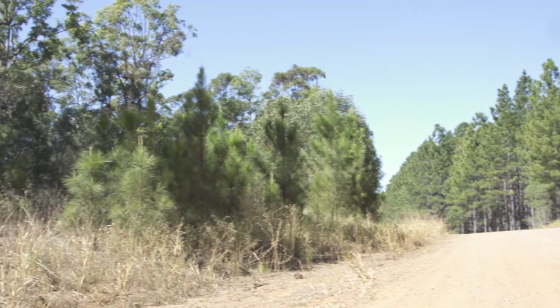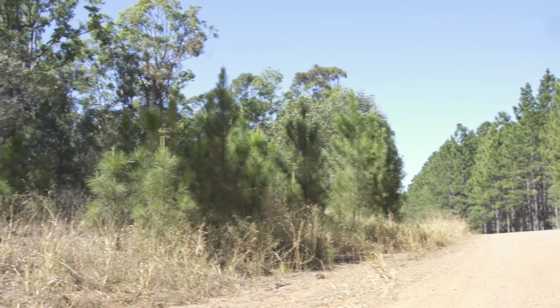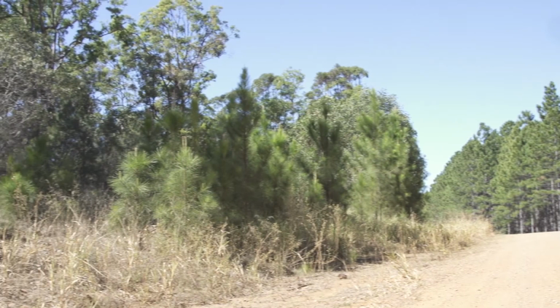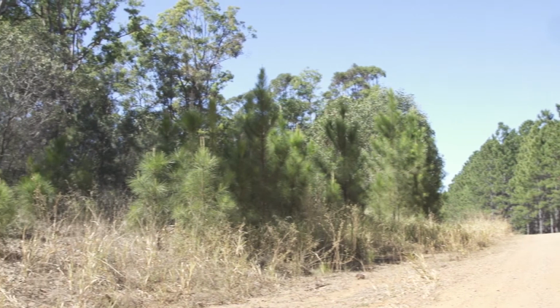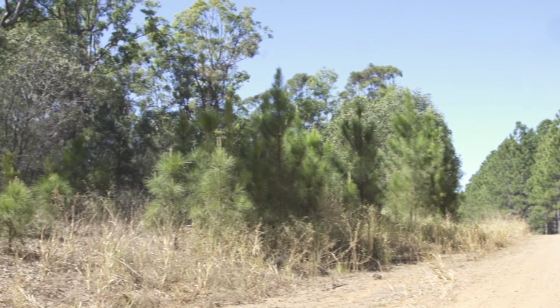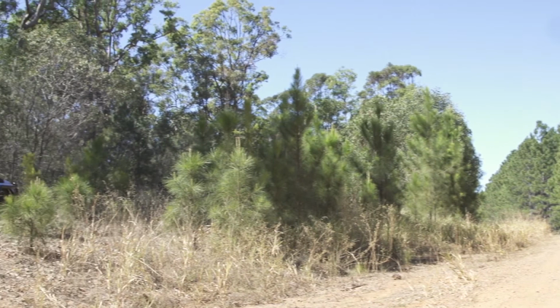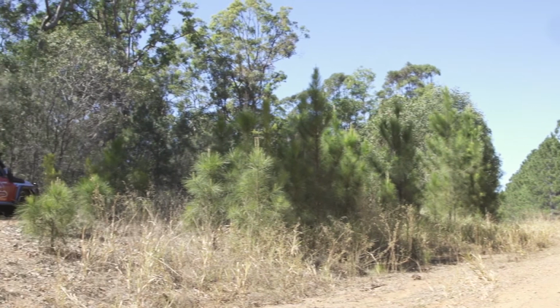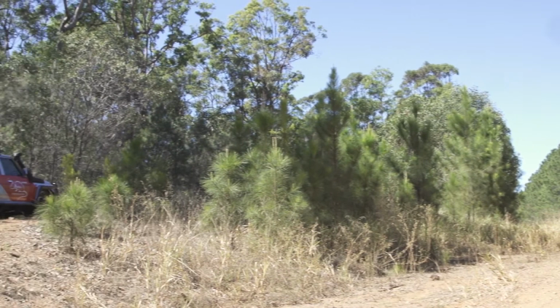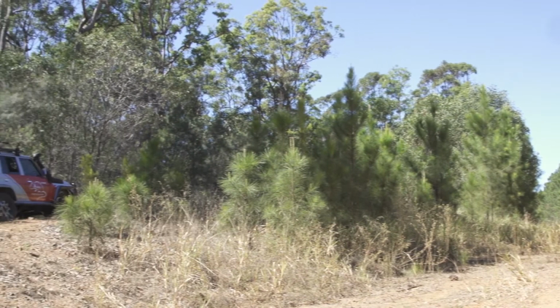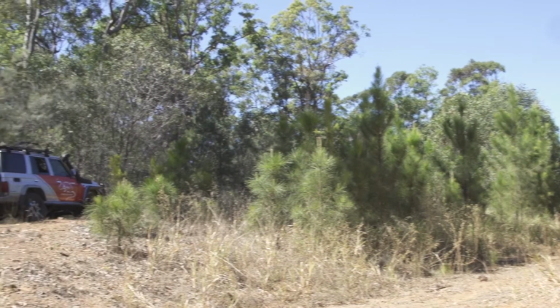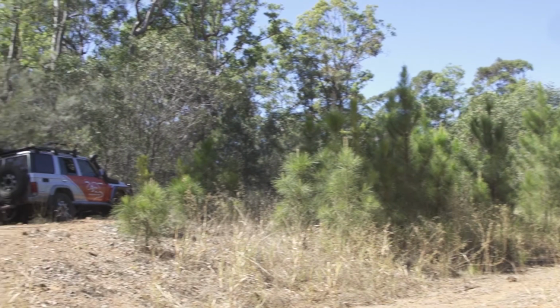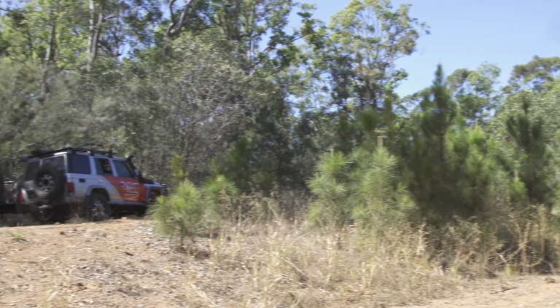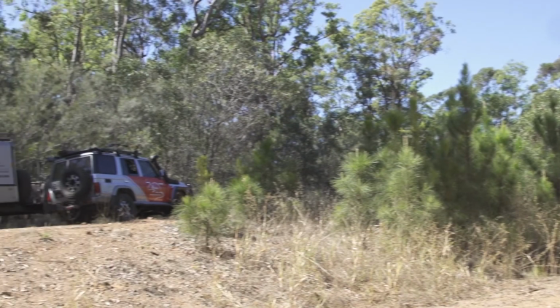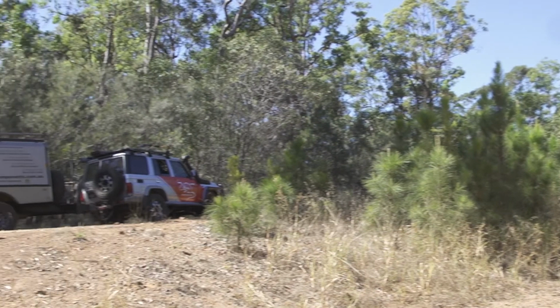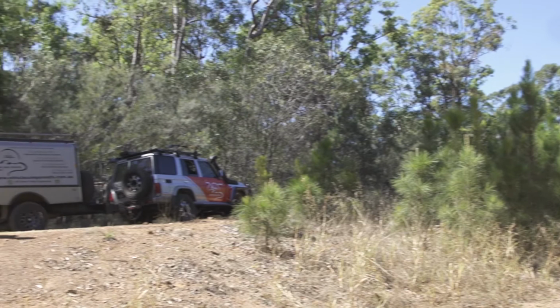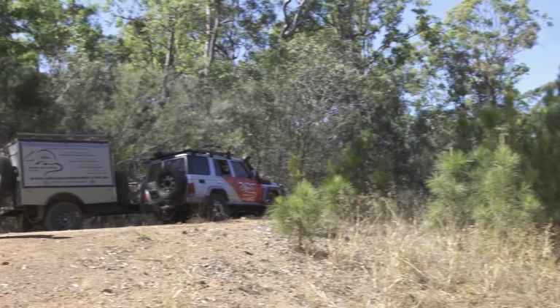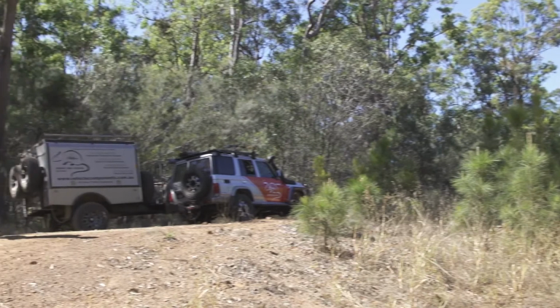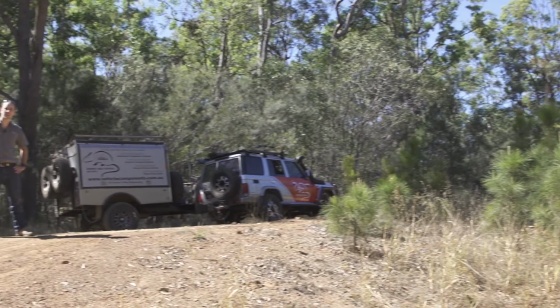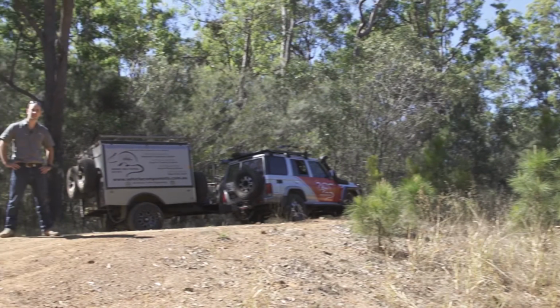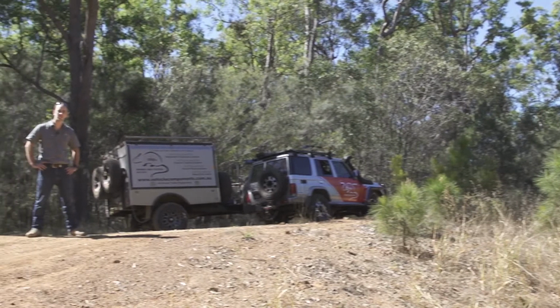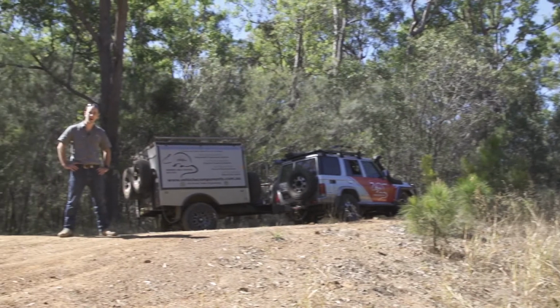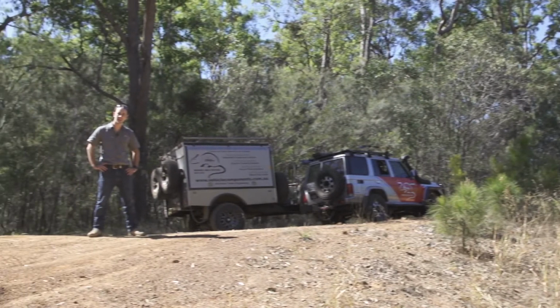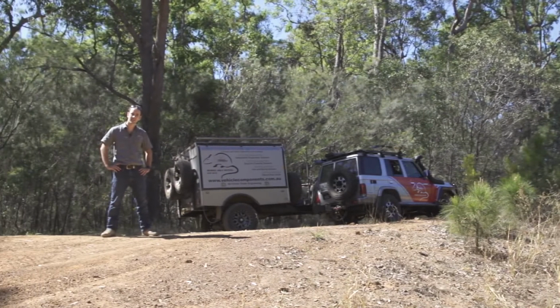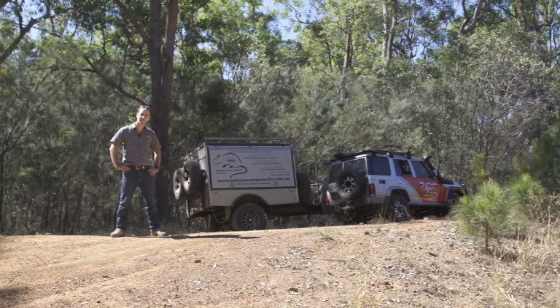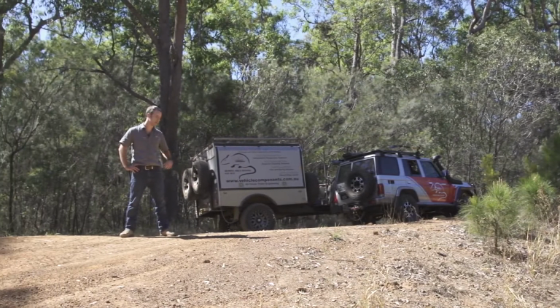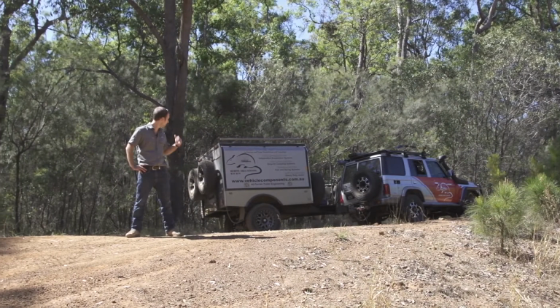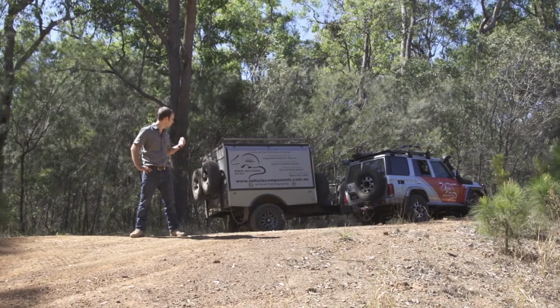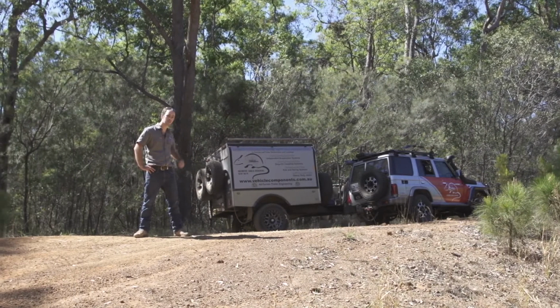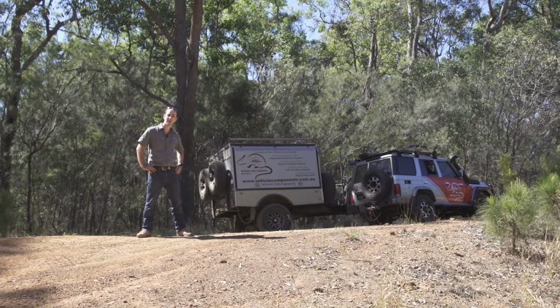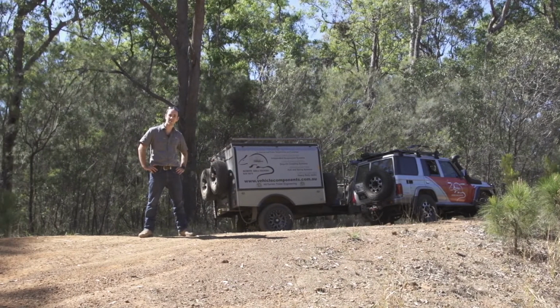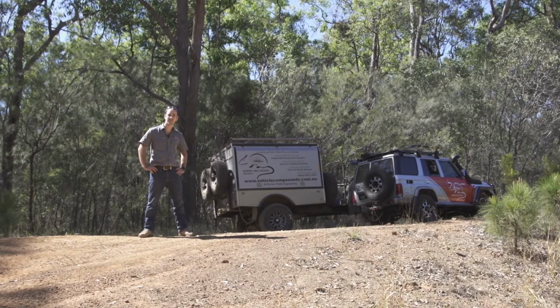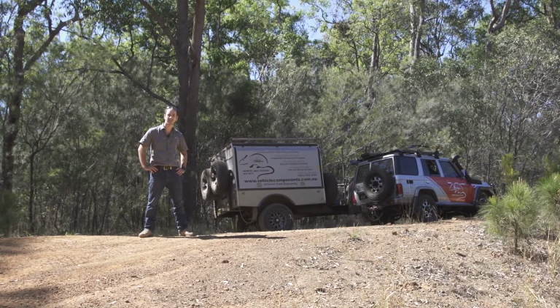She leaks dust, she's not pretty, but she always gets us back. Today we're going to talk about the RAT trailer.